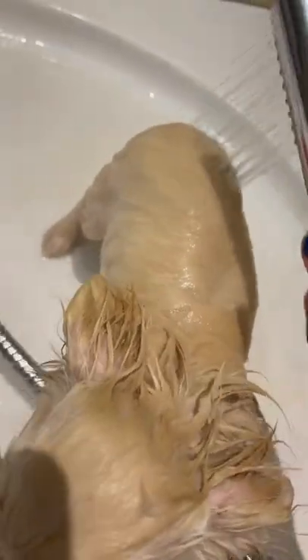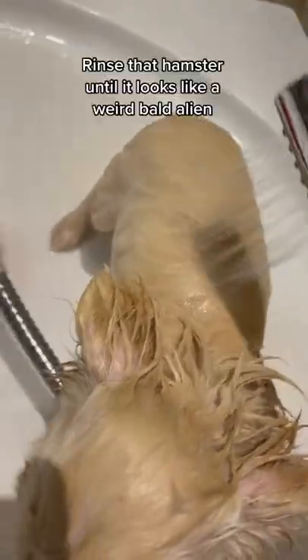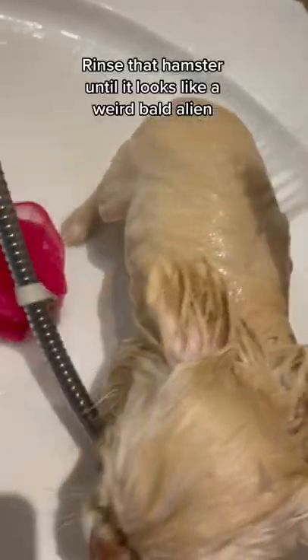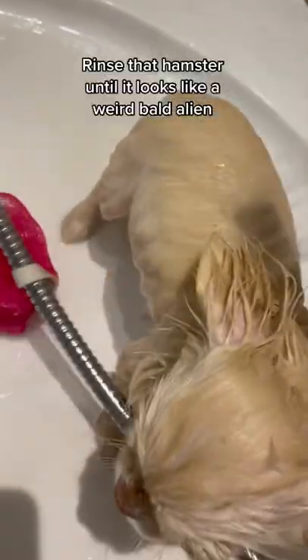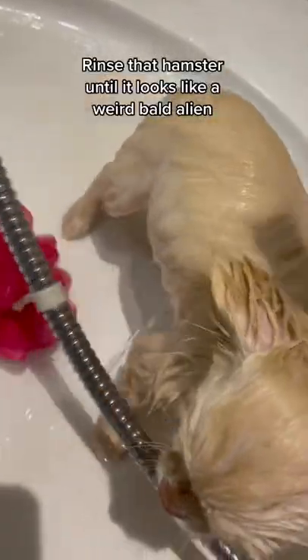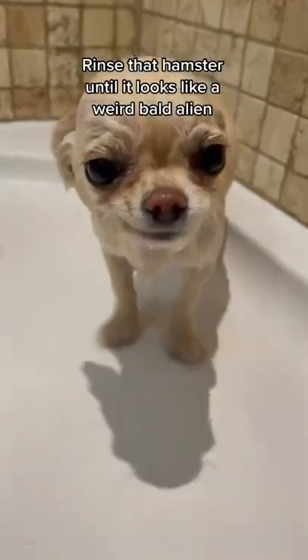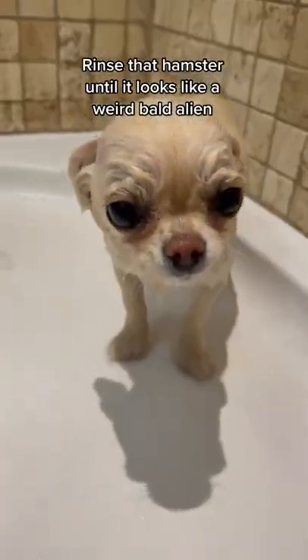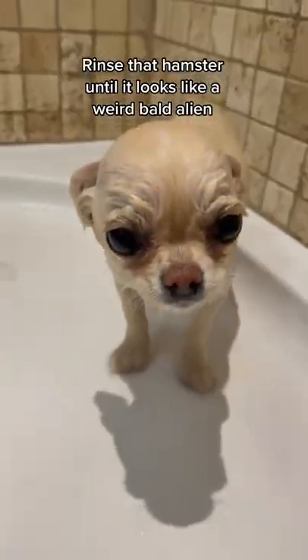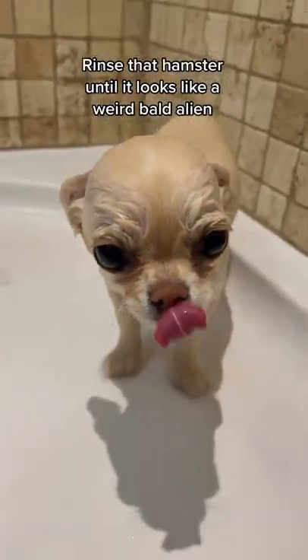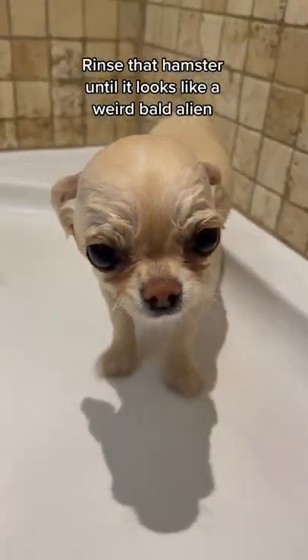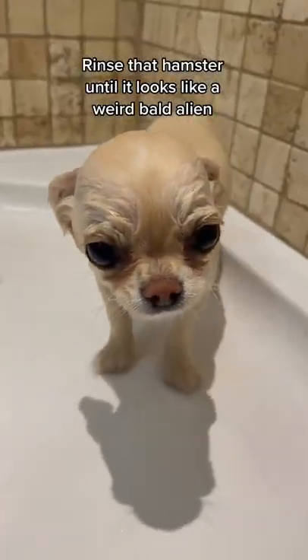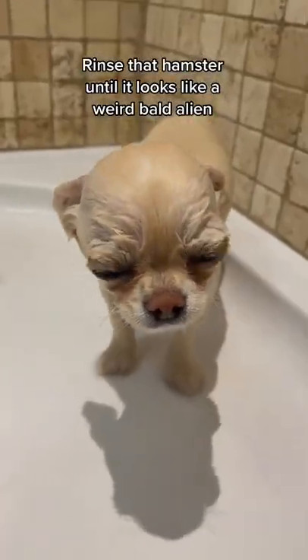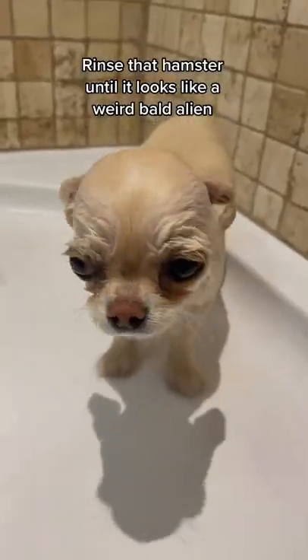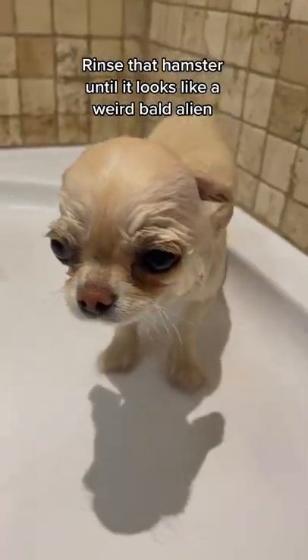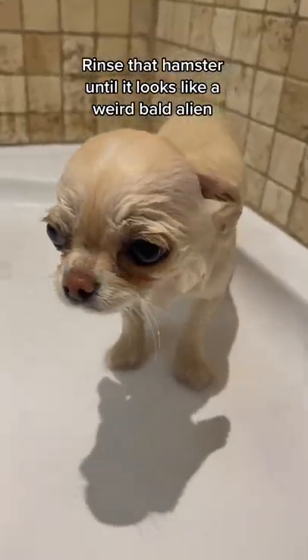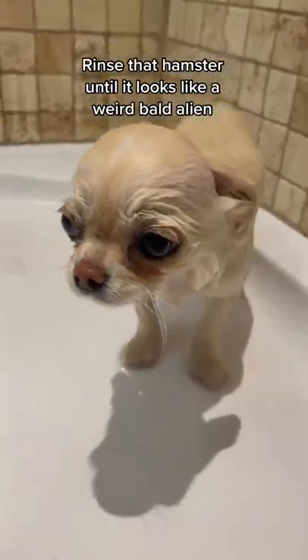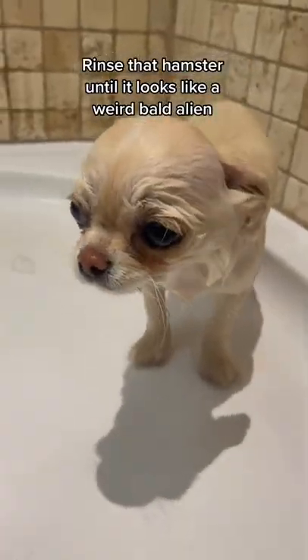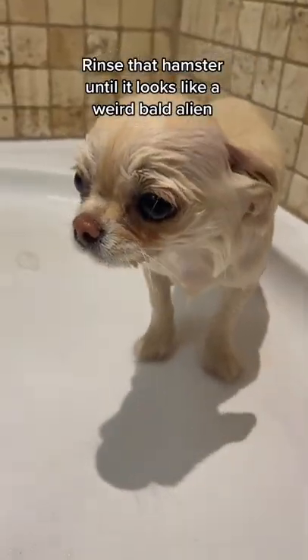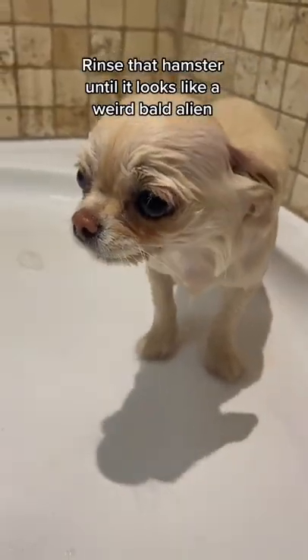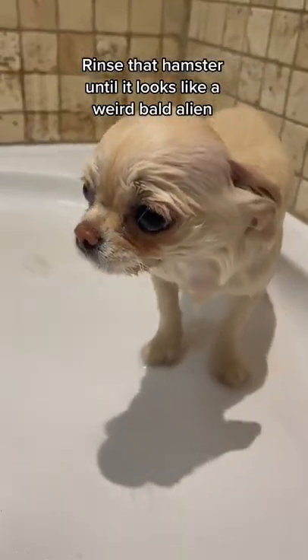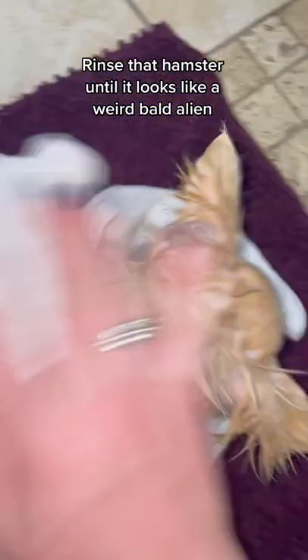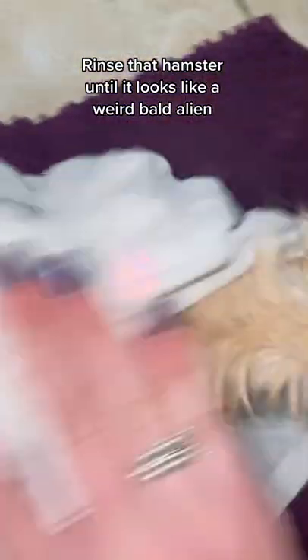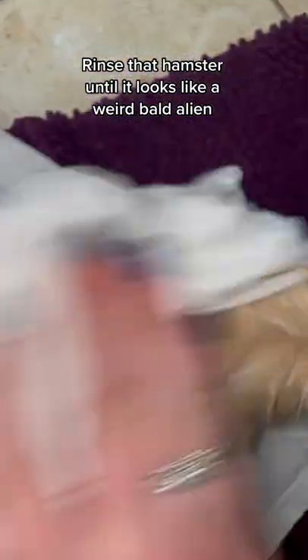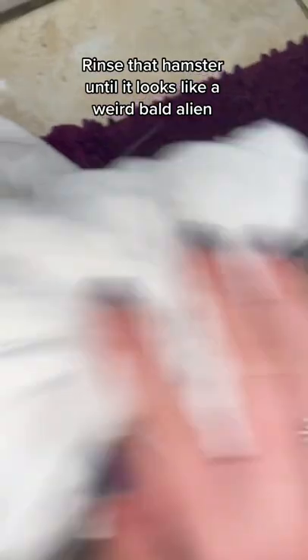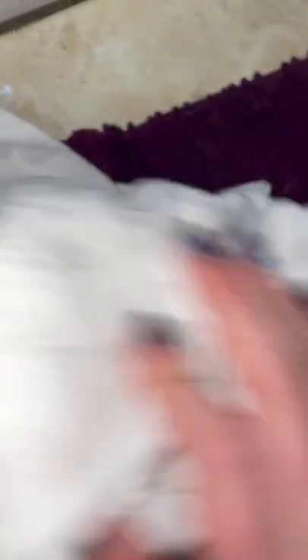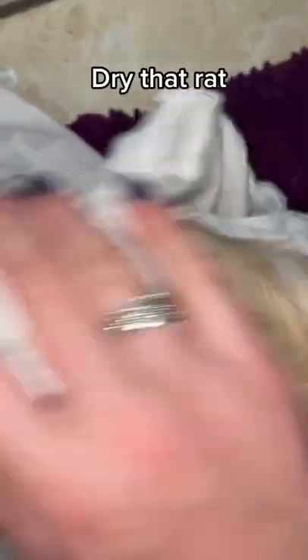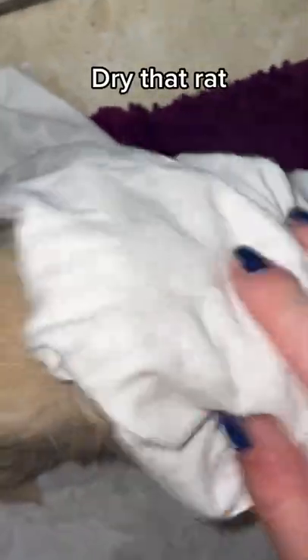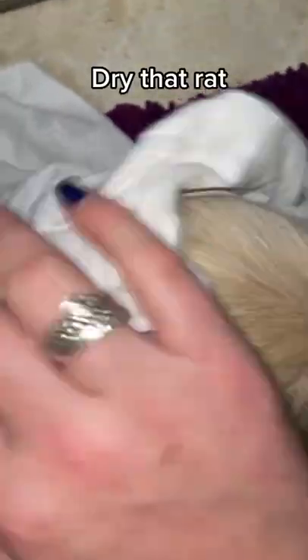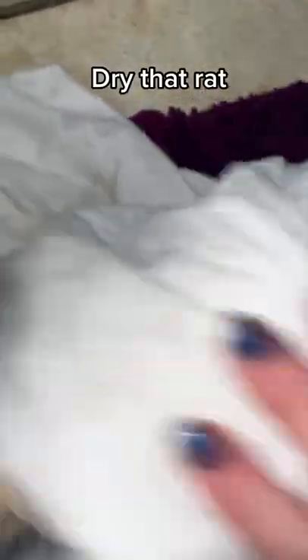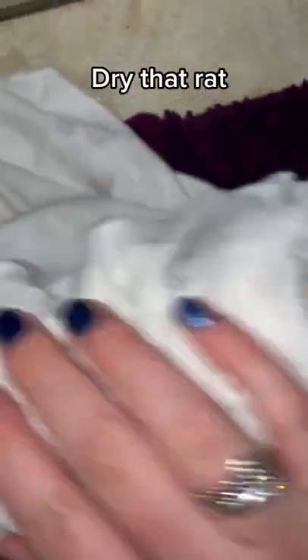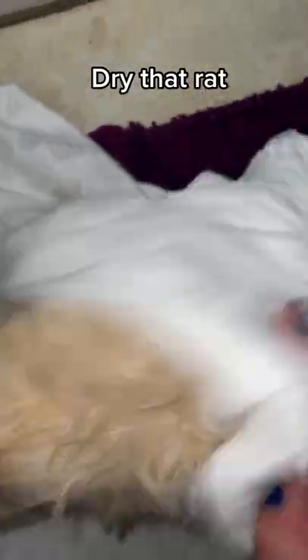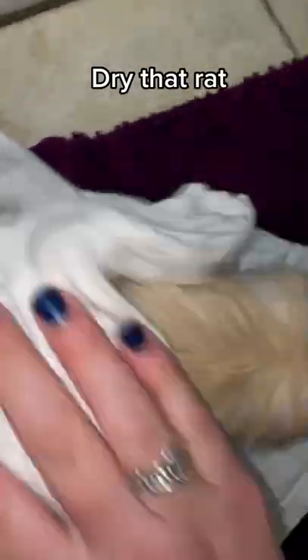Rinse that hamster until it looks like a weird blob alien. Dry that rat.